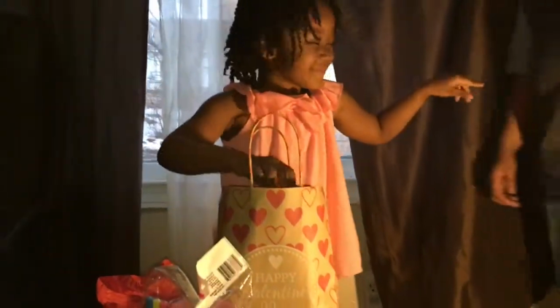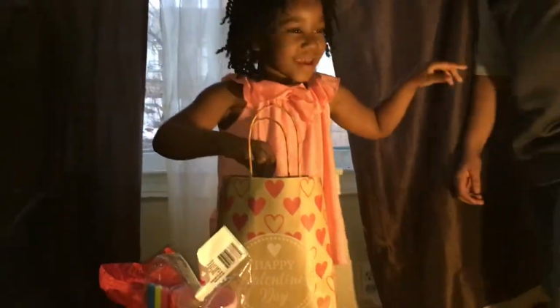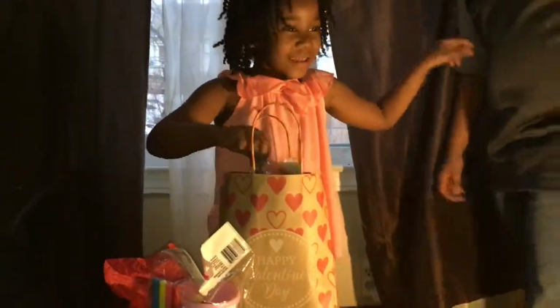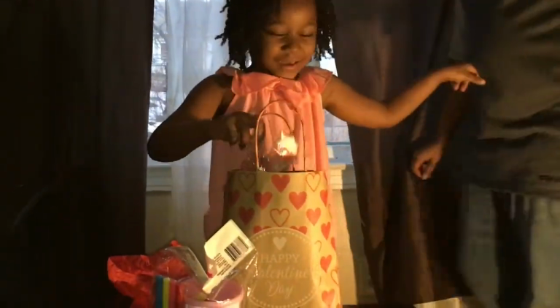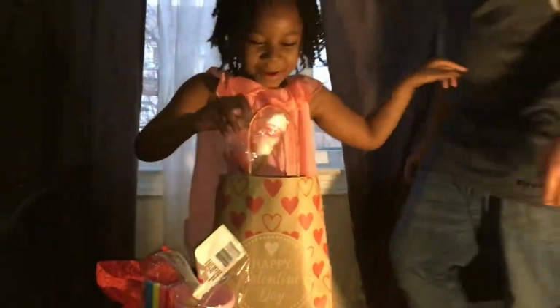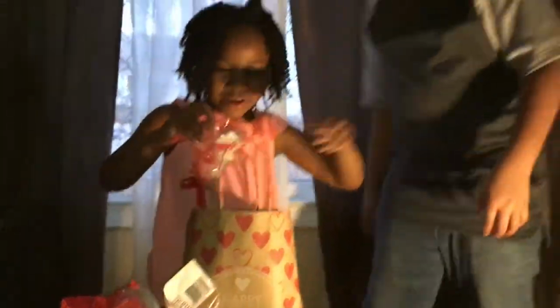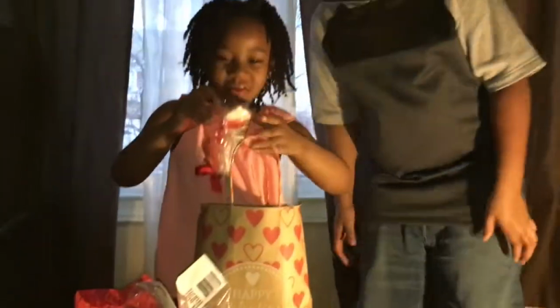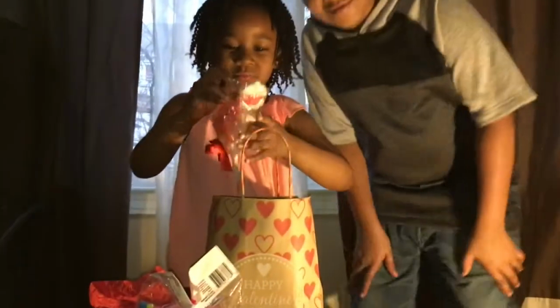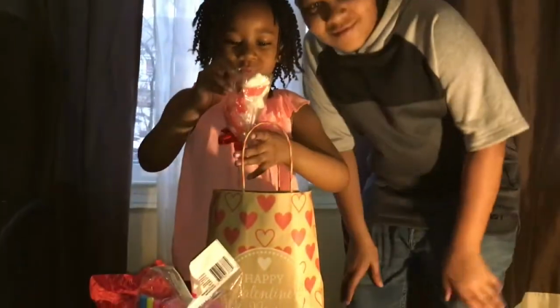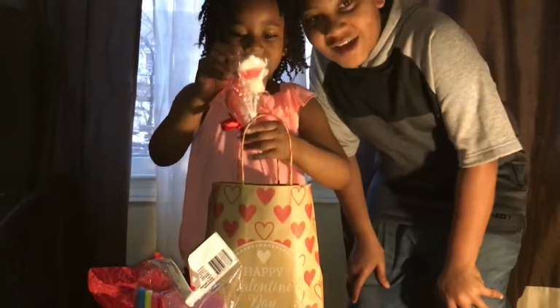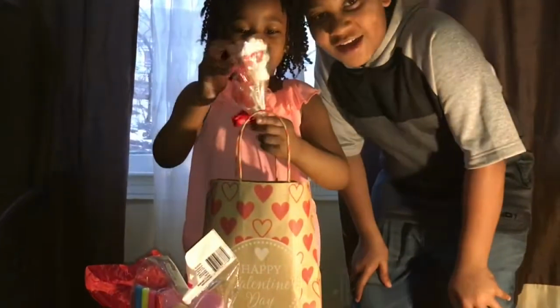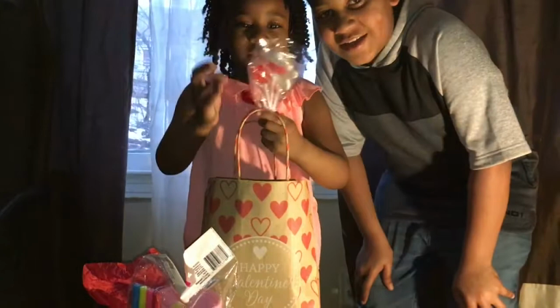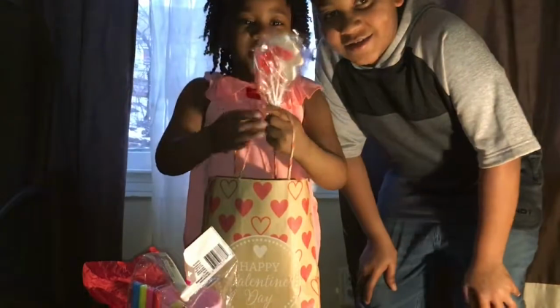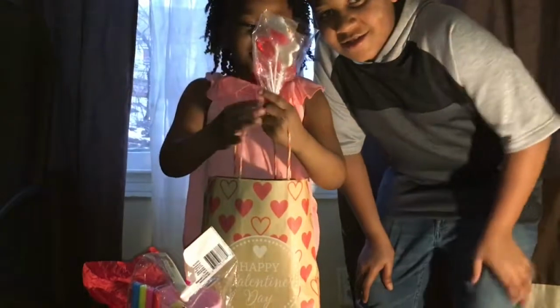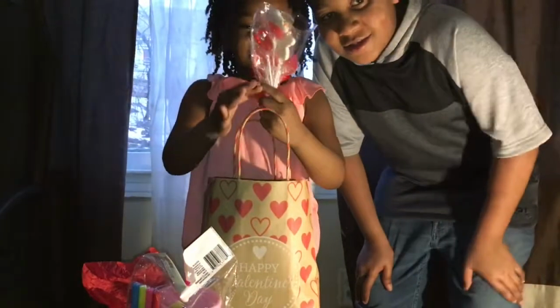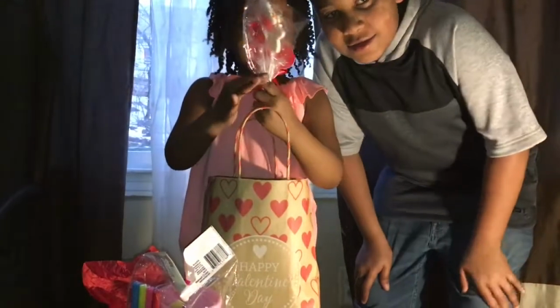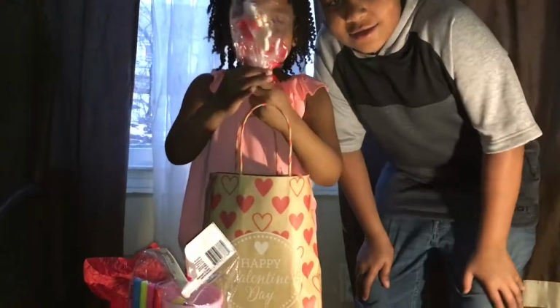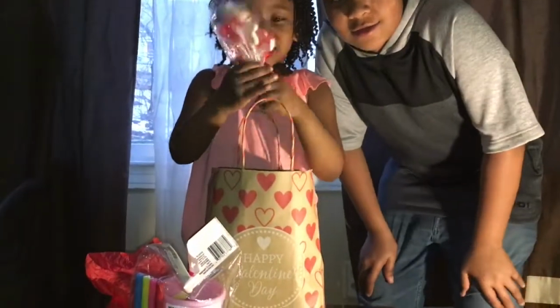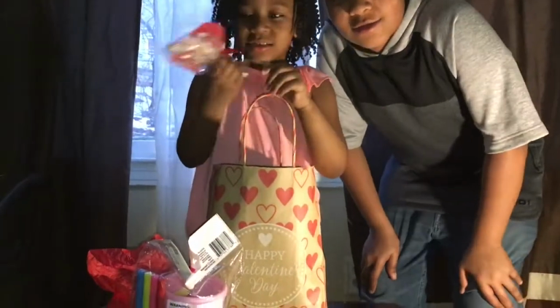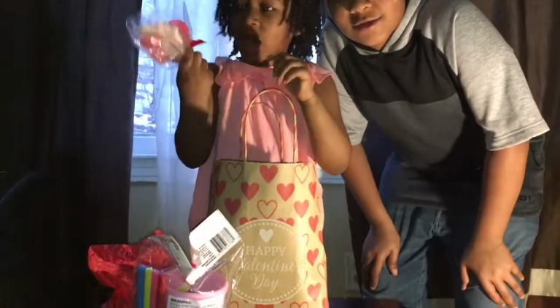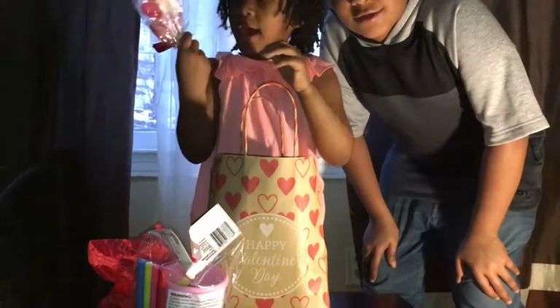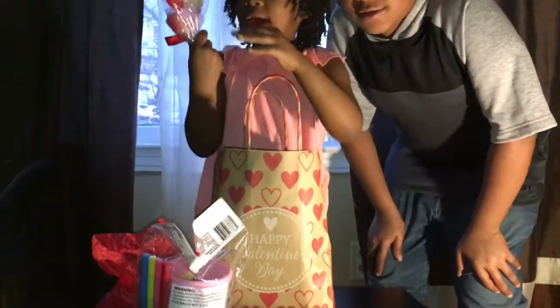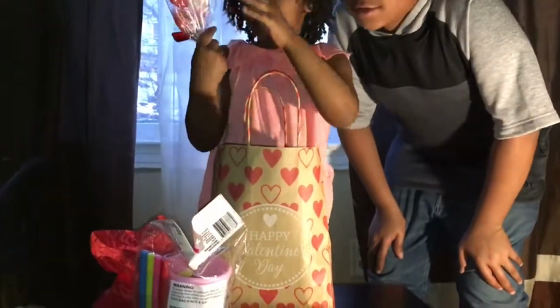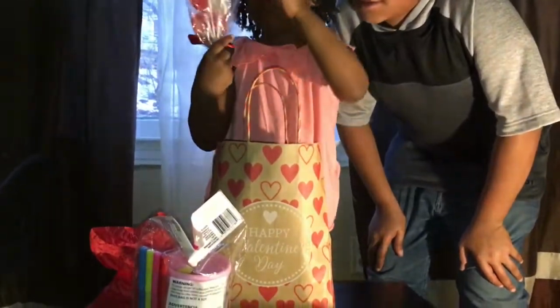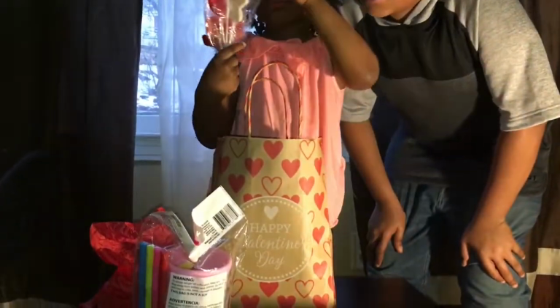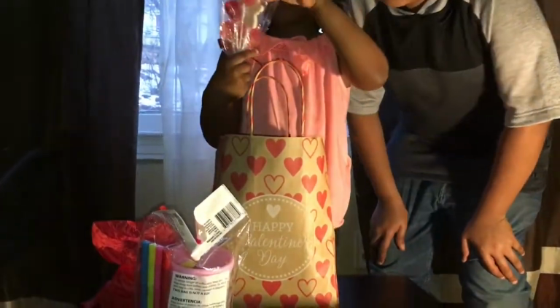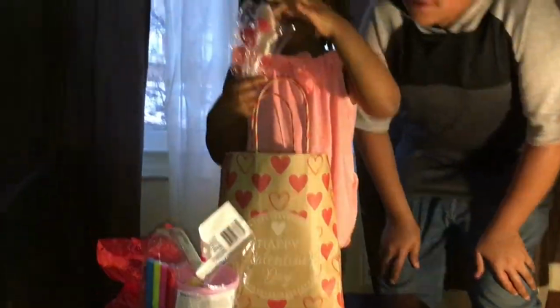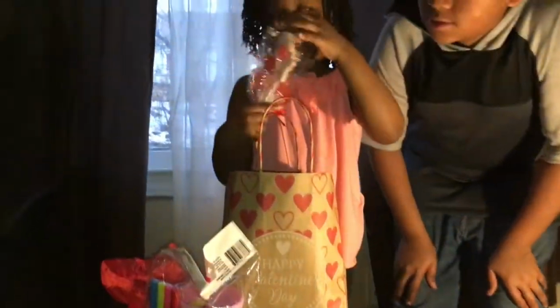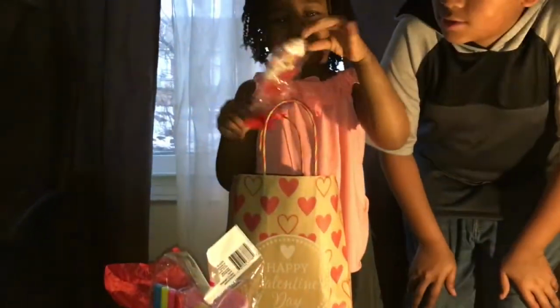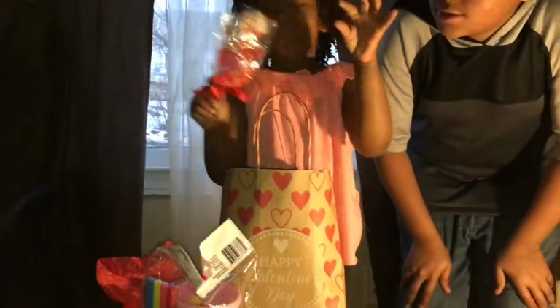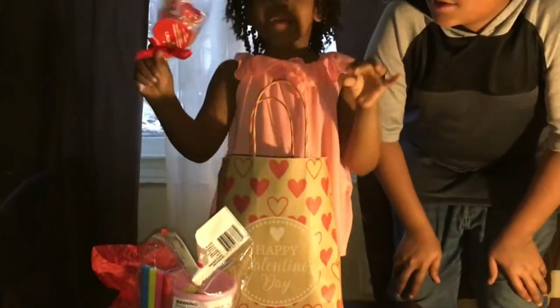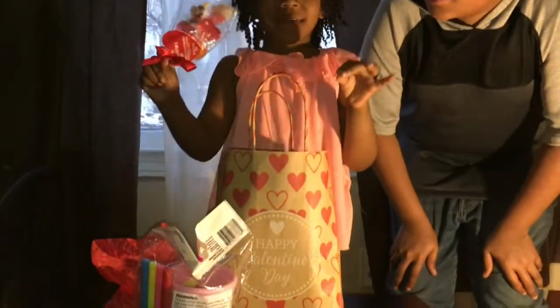And that is my brother. And this is a lollipop bouquet.